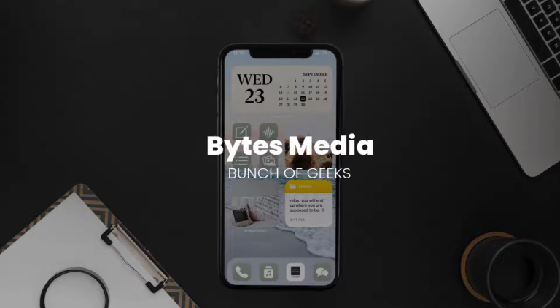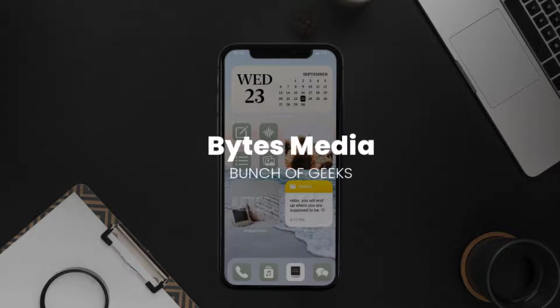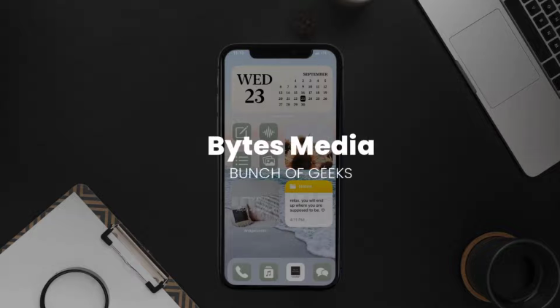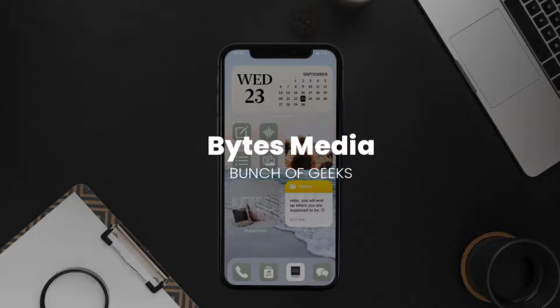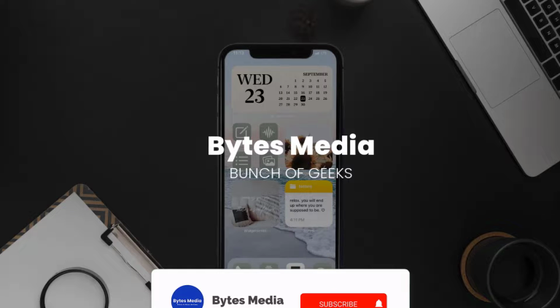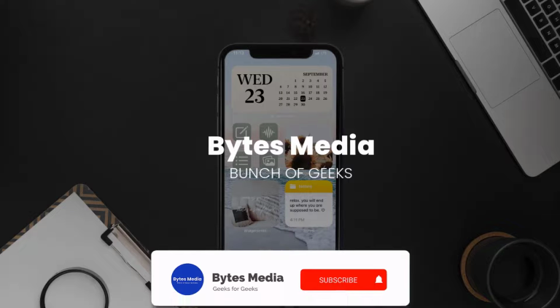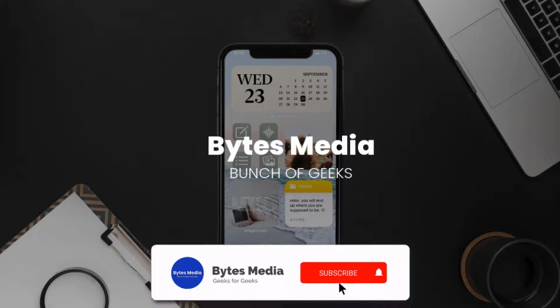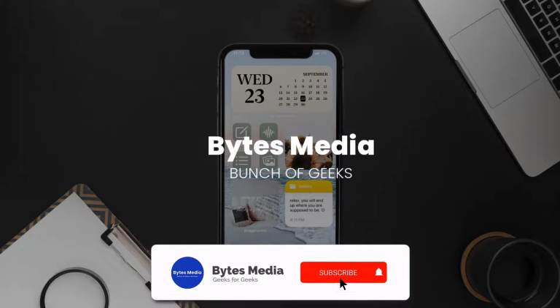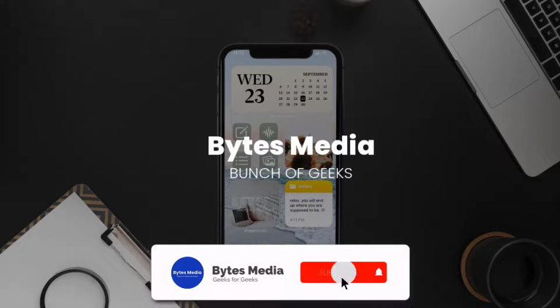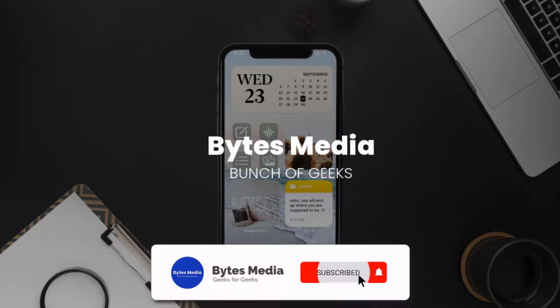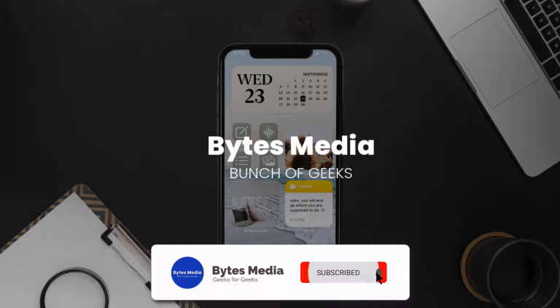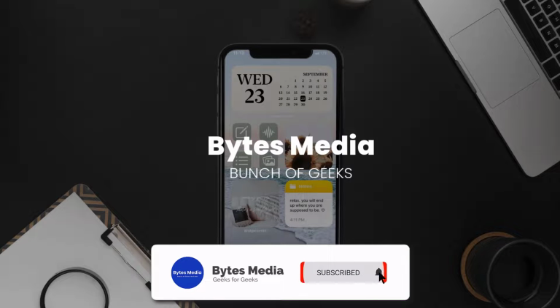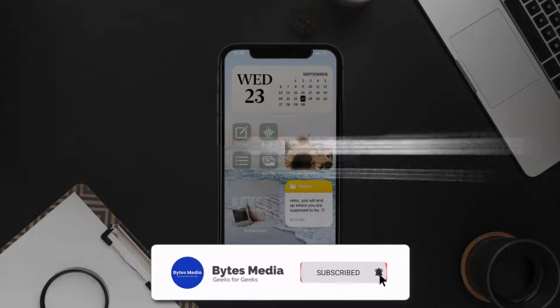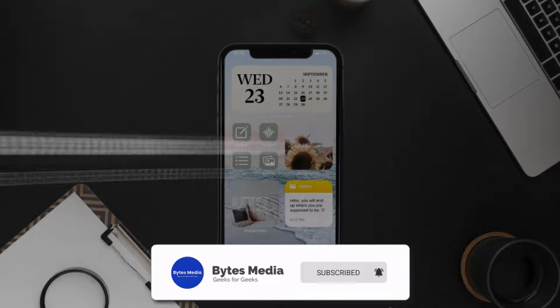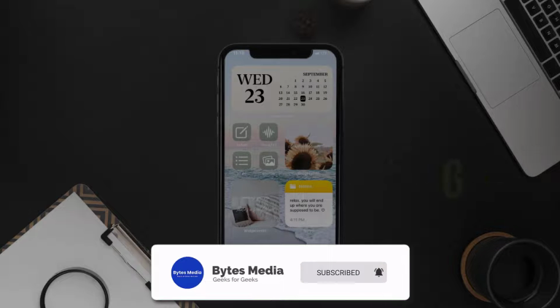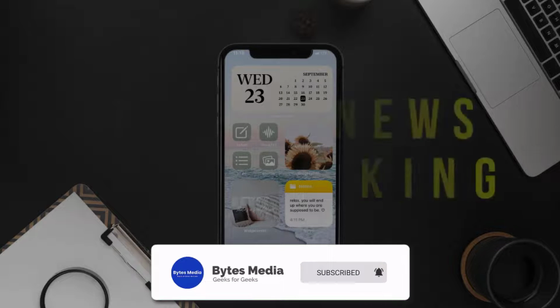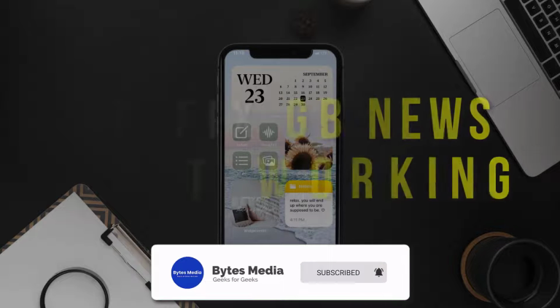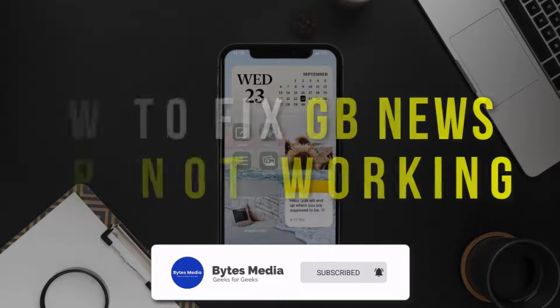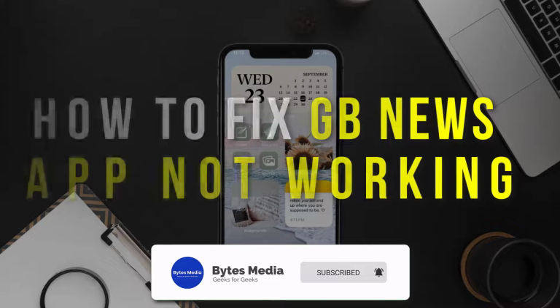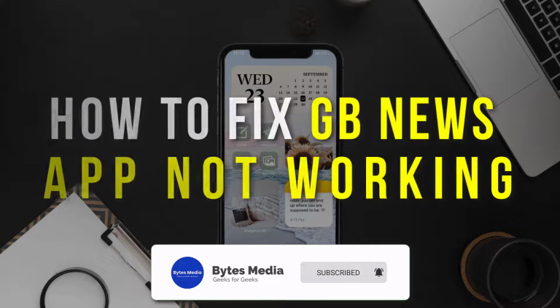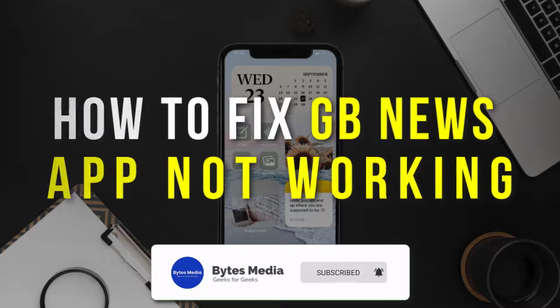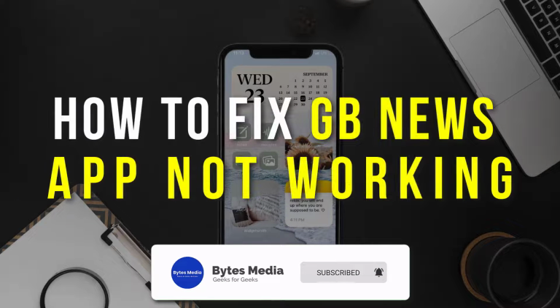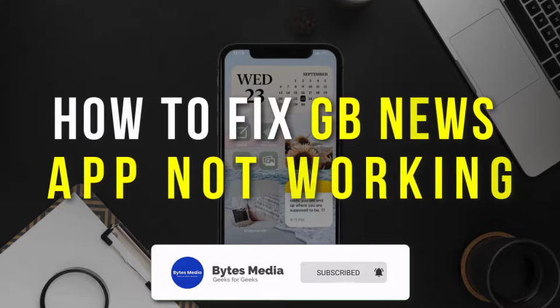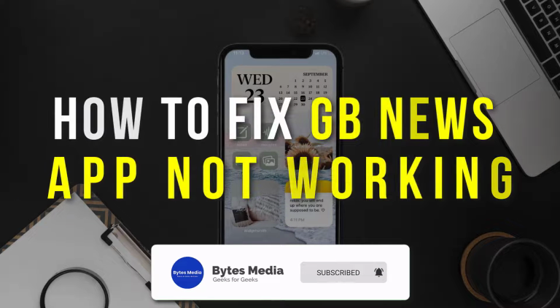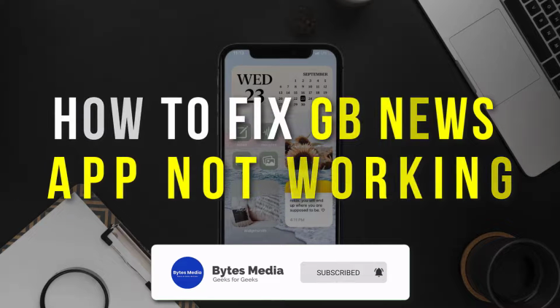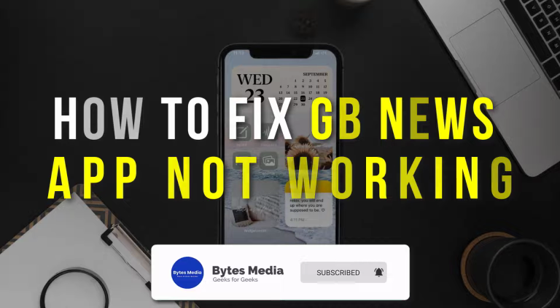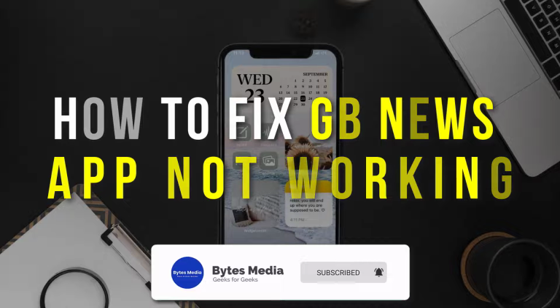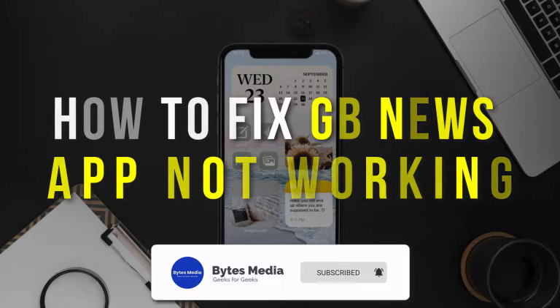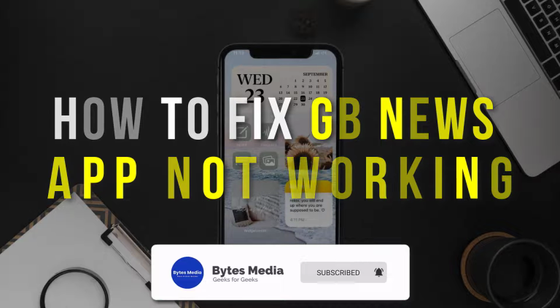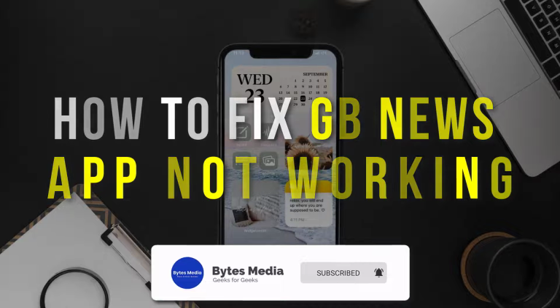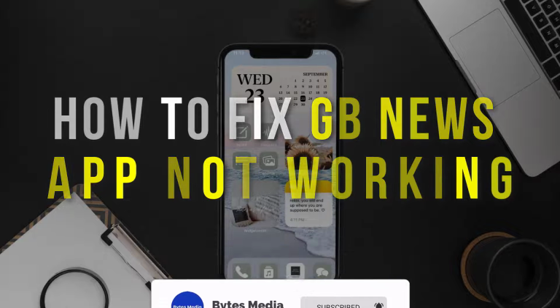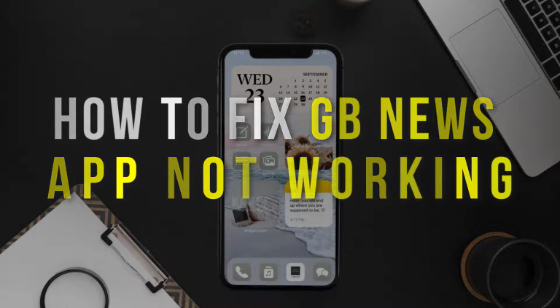Hey guys, I'm Anna, and today I'm going to show you how to fix the Great Britain News mobile app not working.